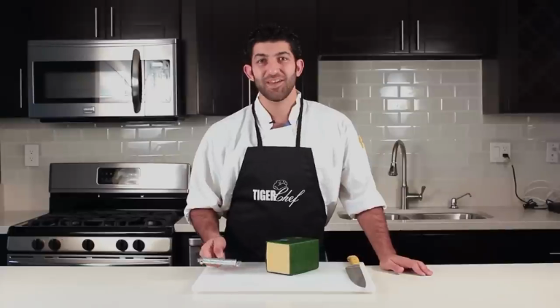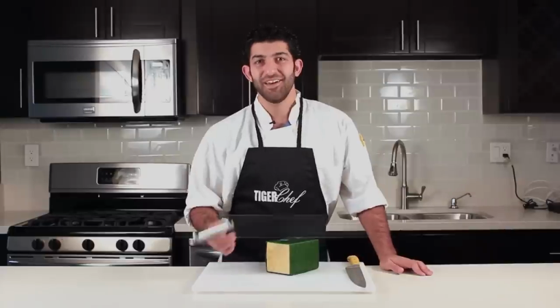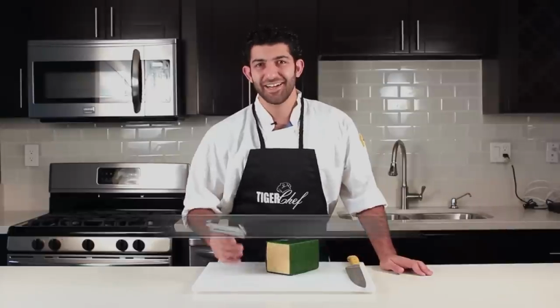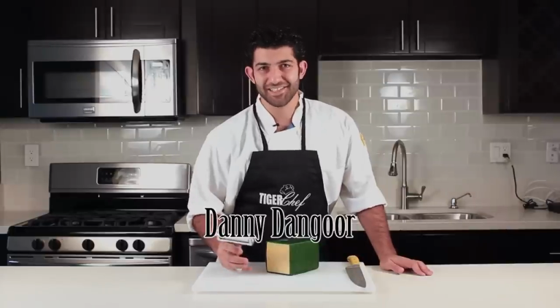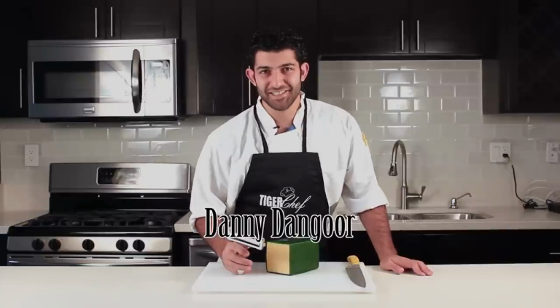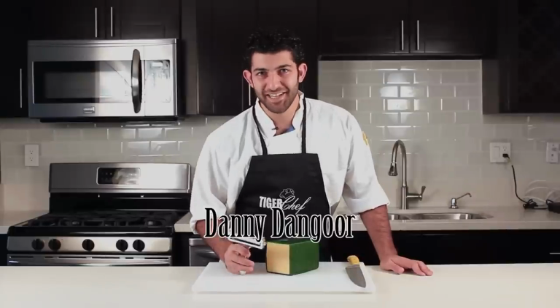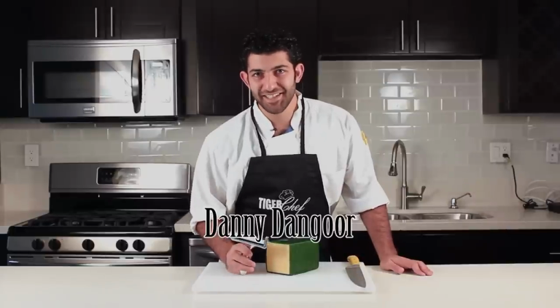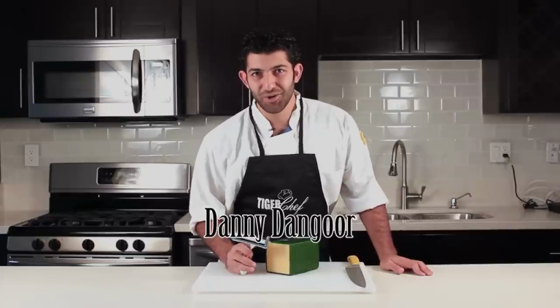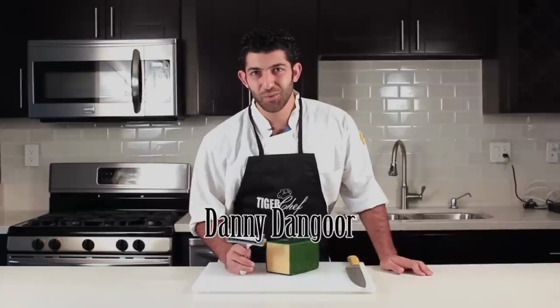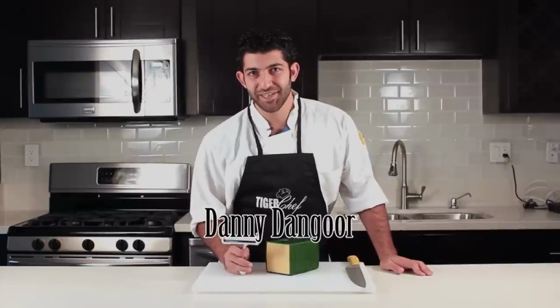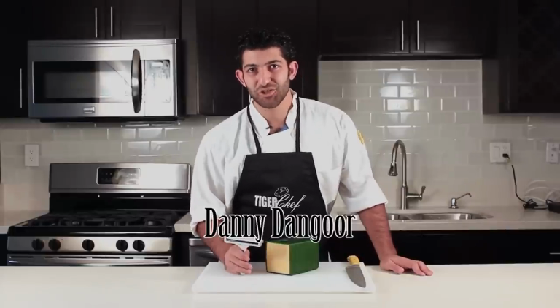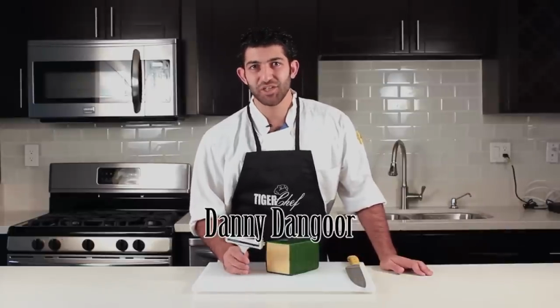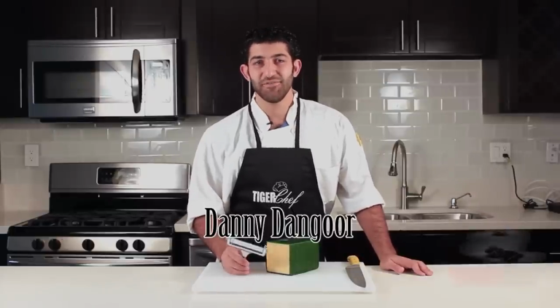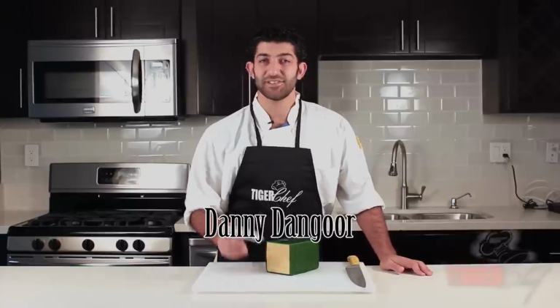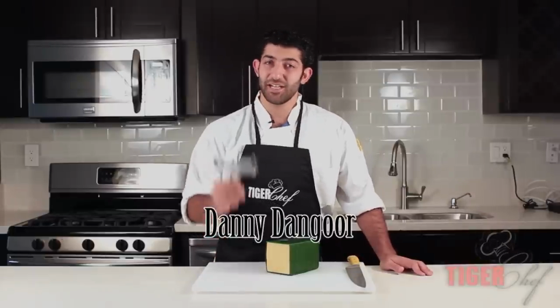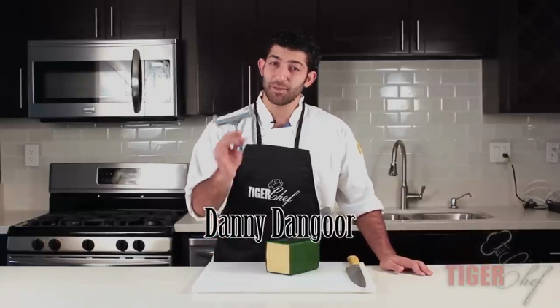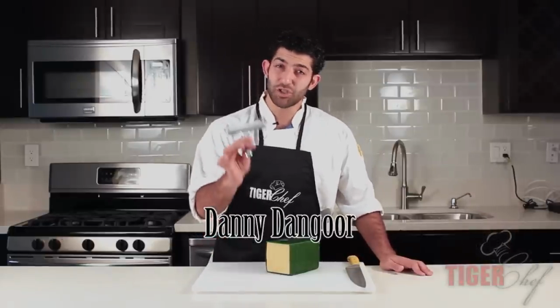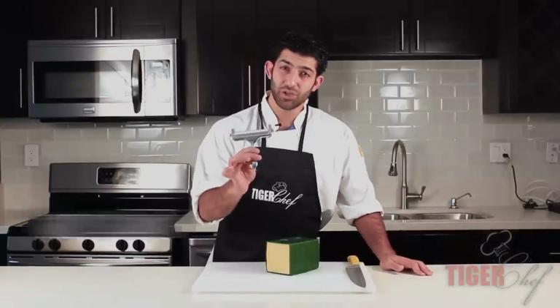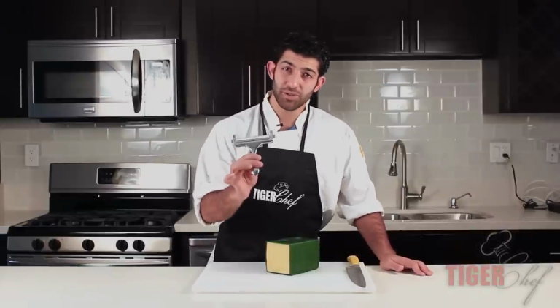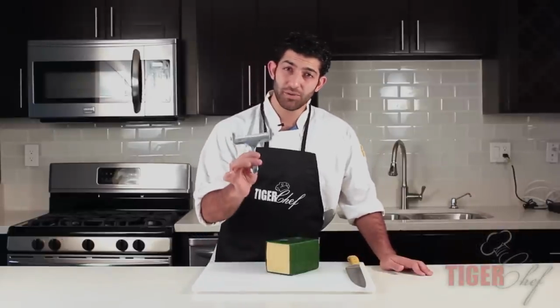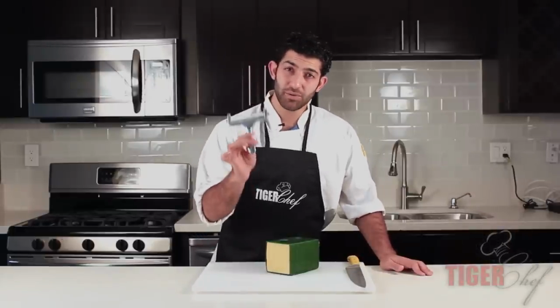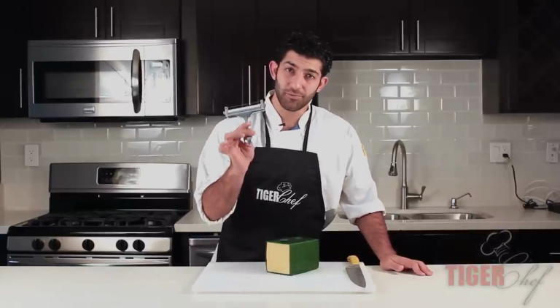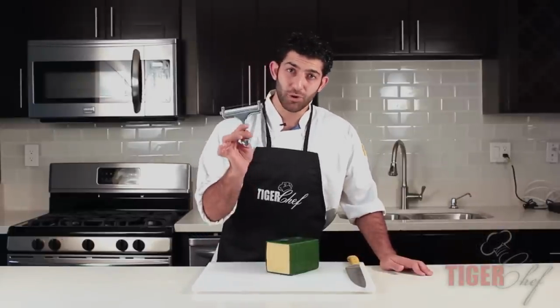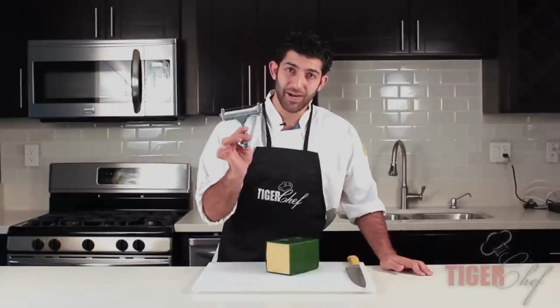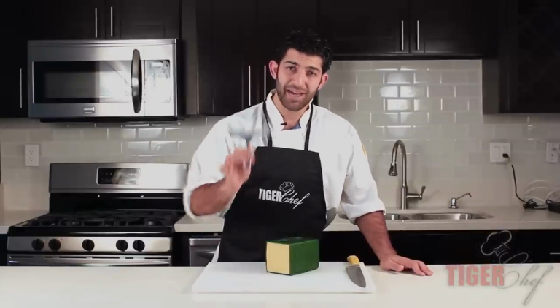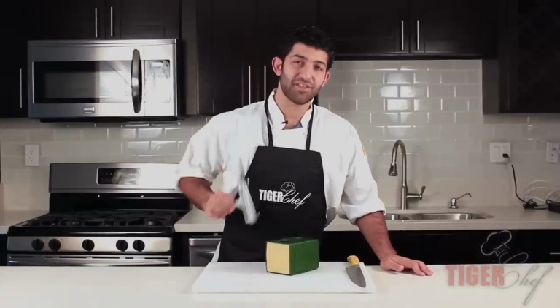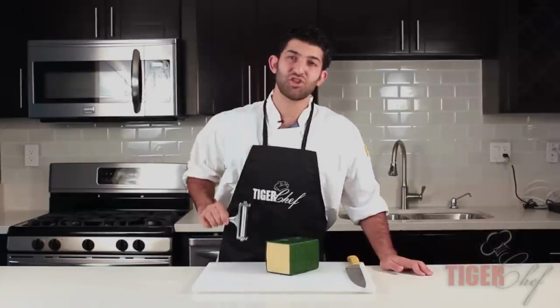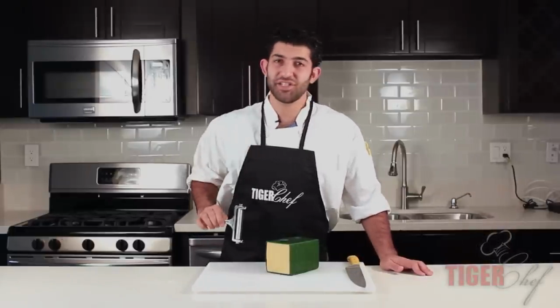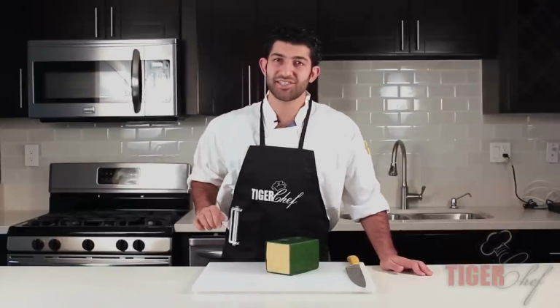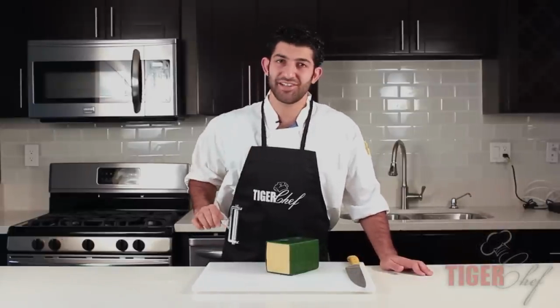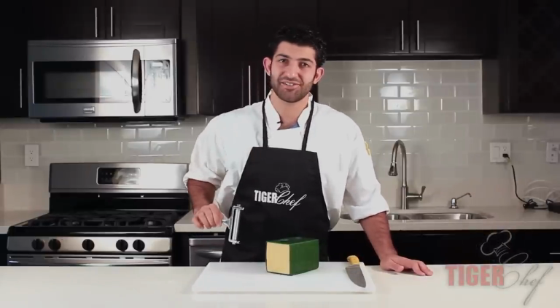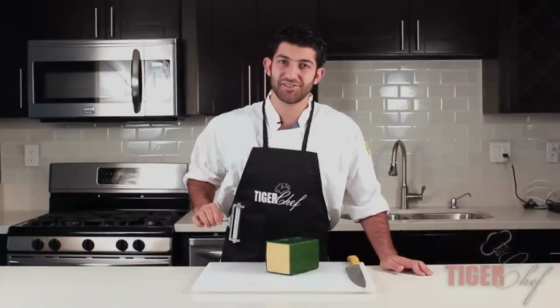Hey guys, this is Danny Dangor with TigerChef and today I'm going to be showing you the Volrath Cheese Slicer.